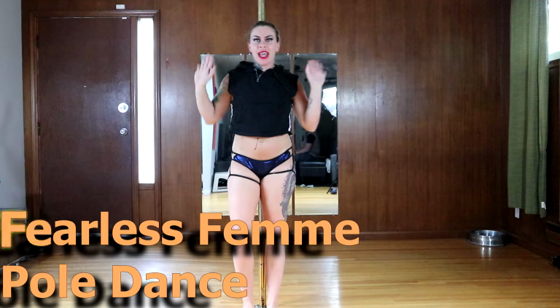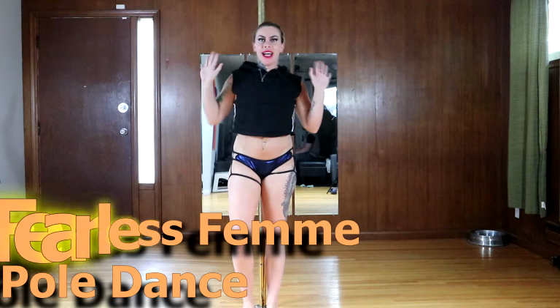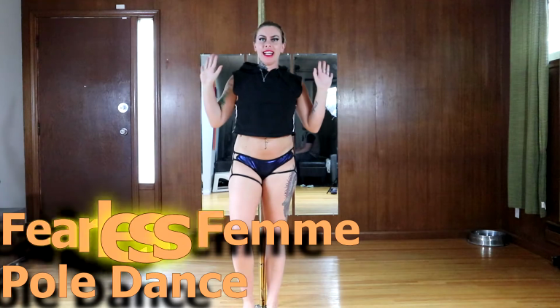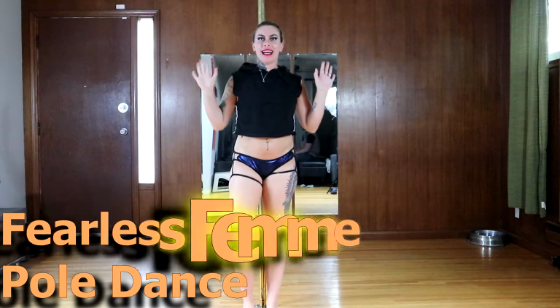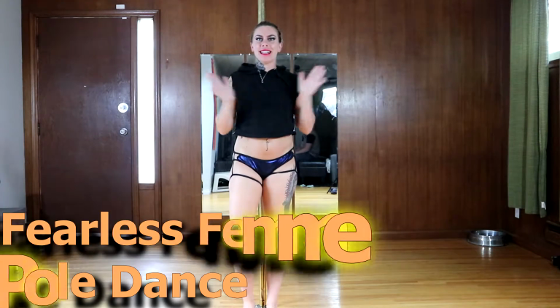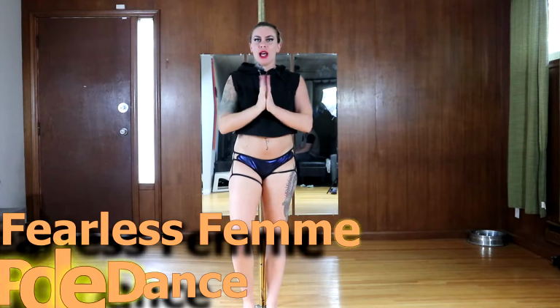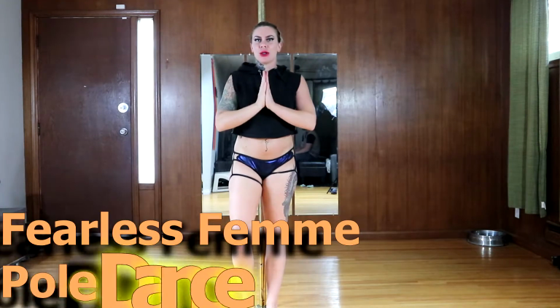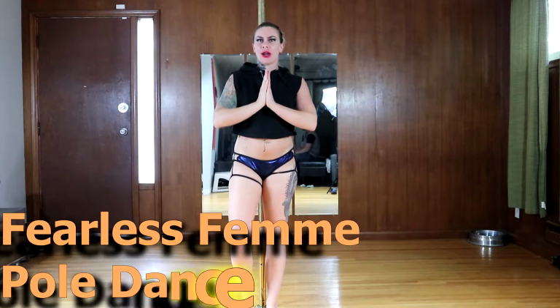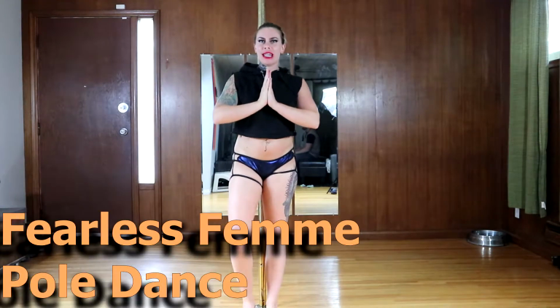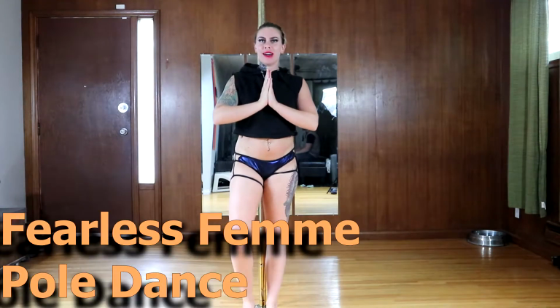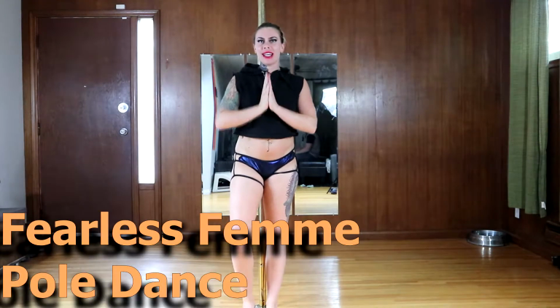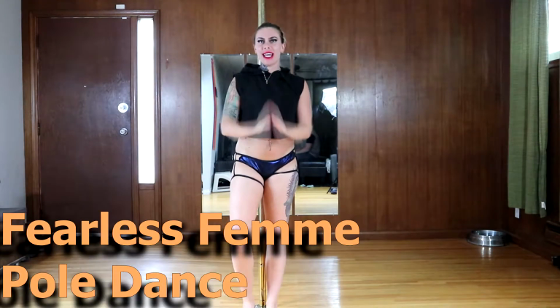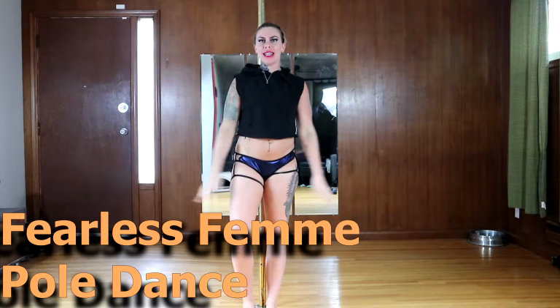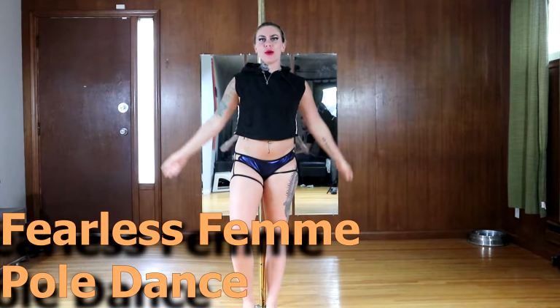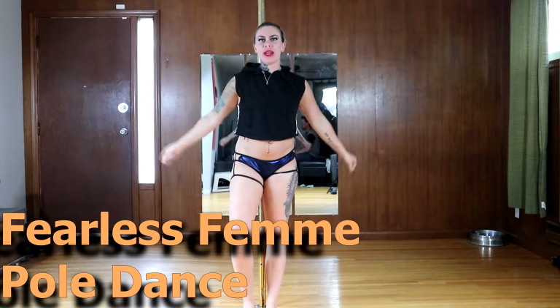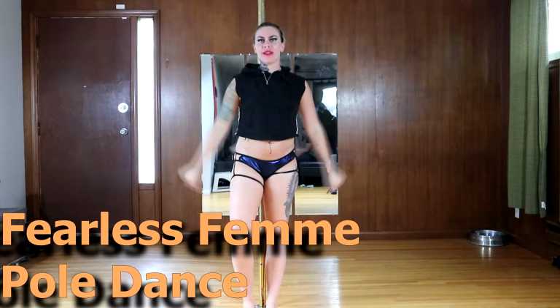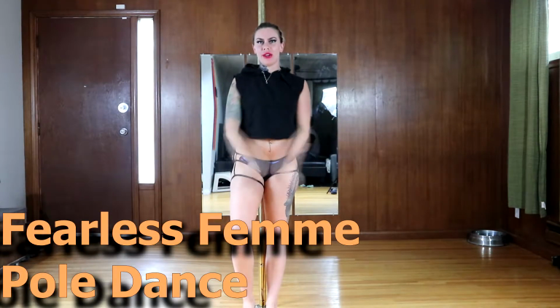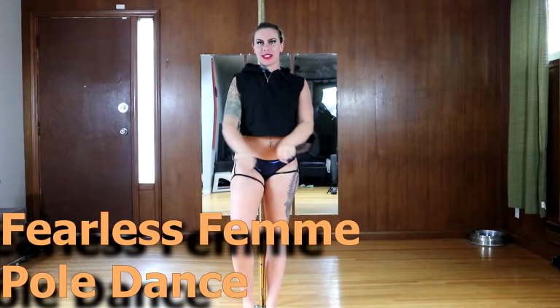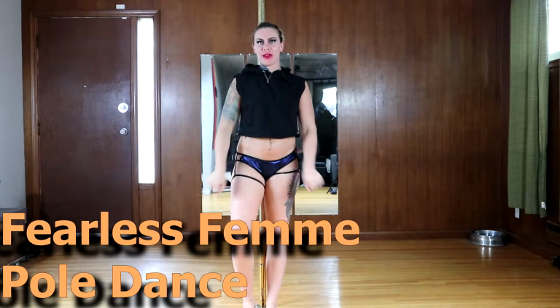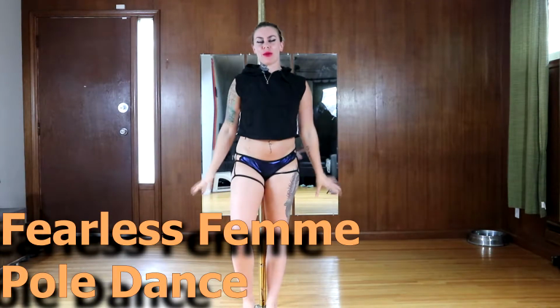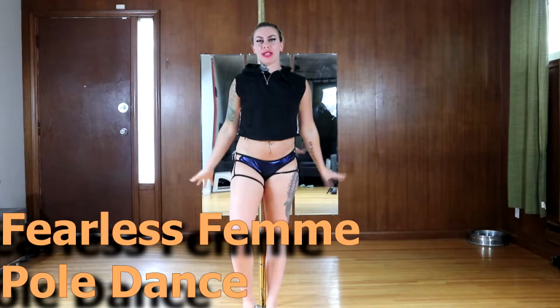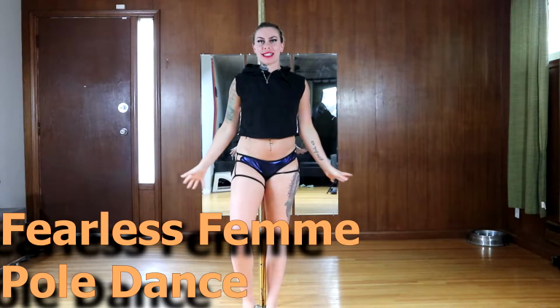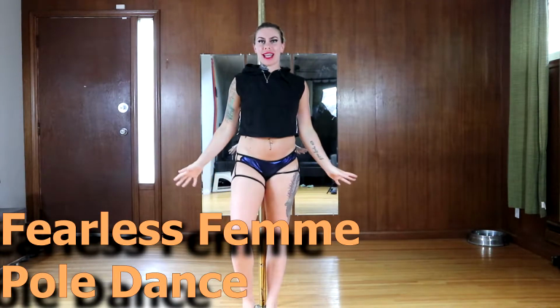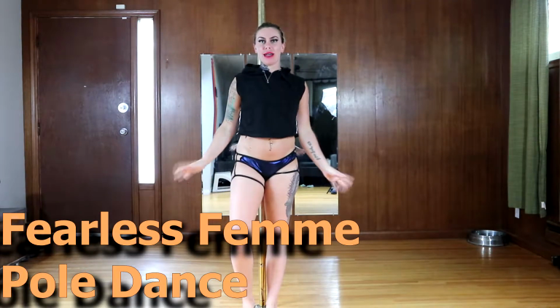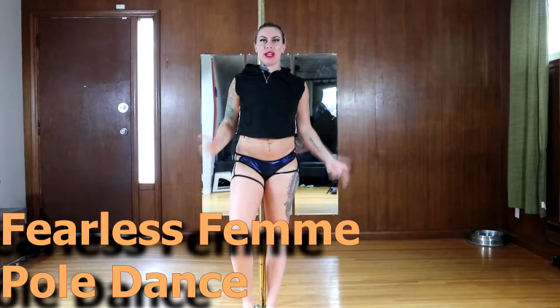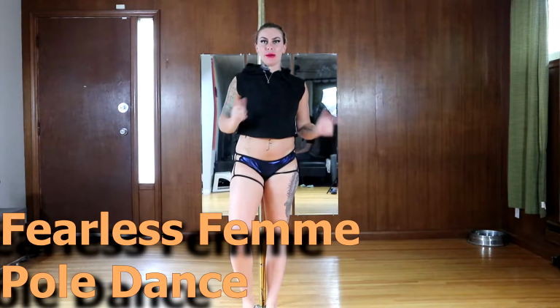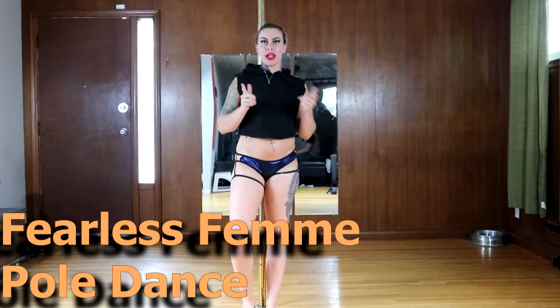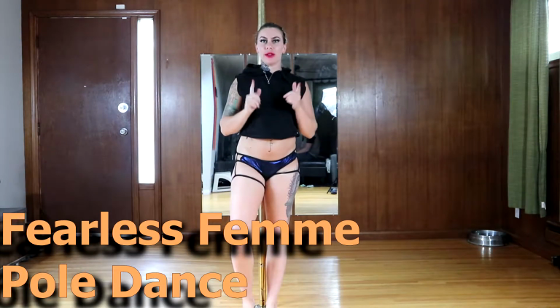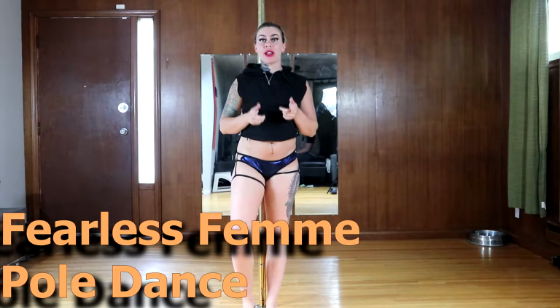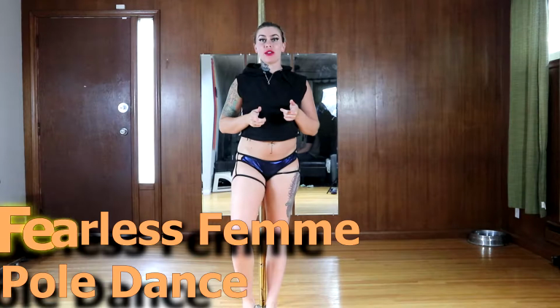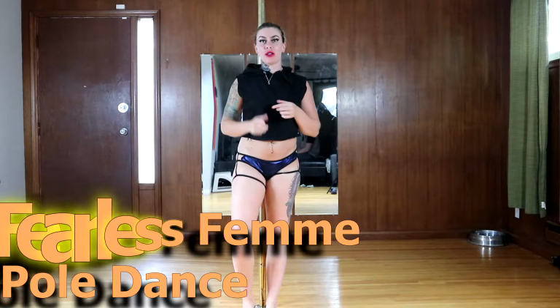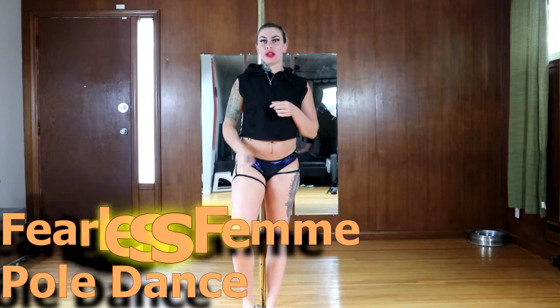Hi guys, Laura here again with Fearless Femme Pole Dance Academy, coming at you with another tutorial.